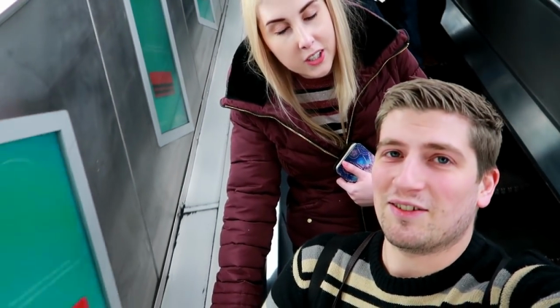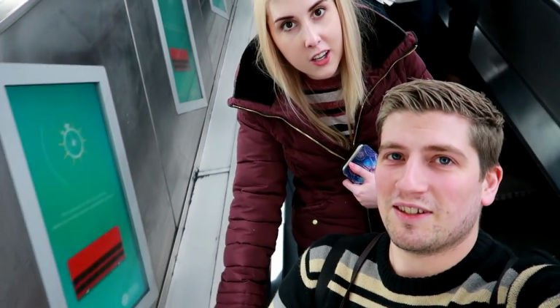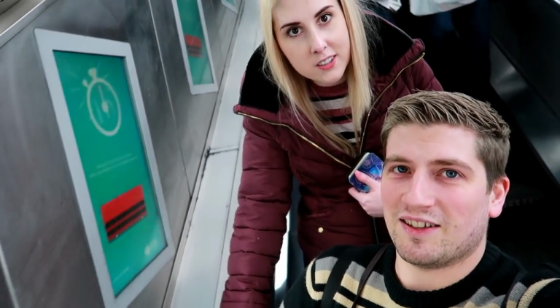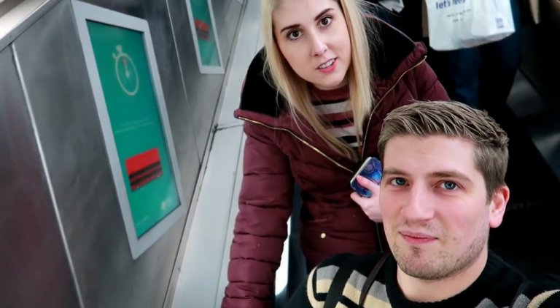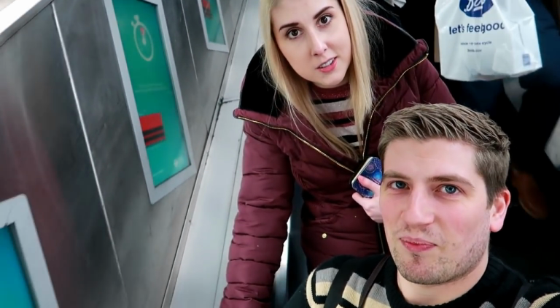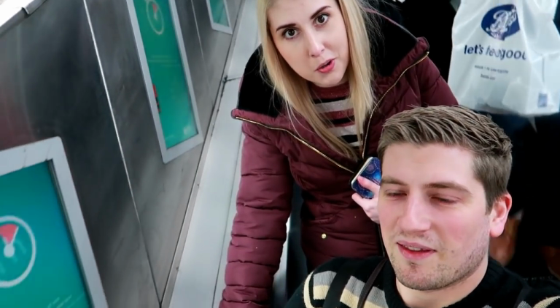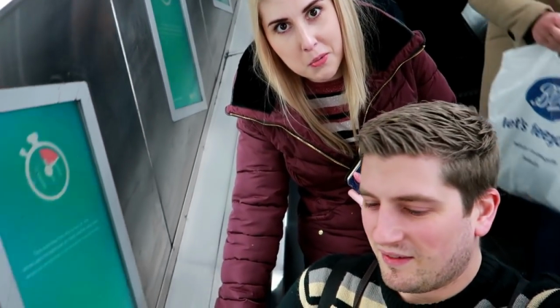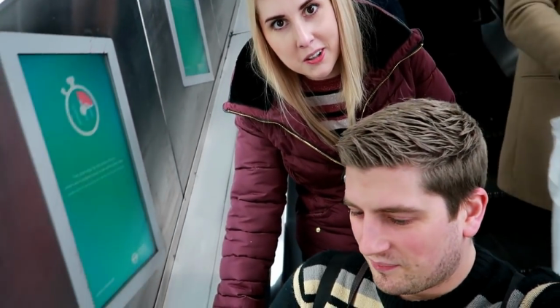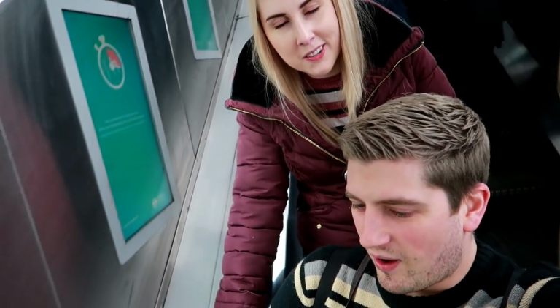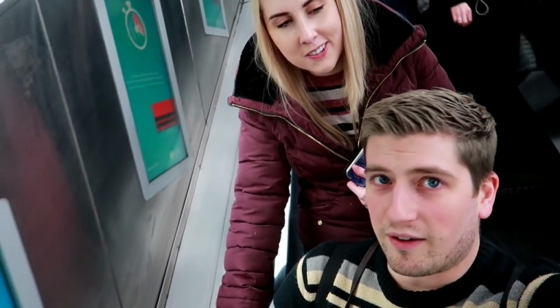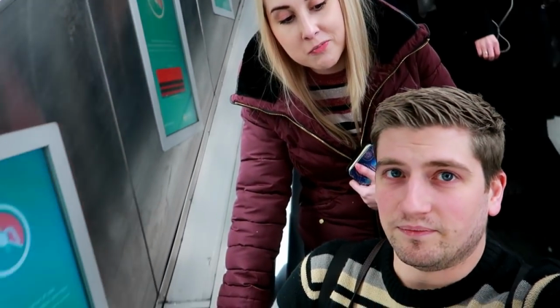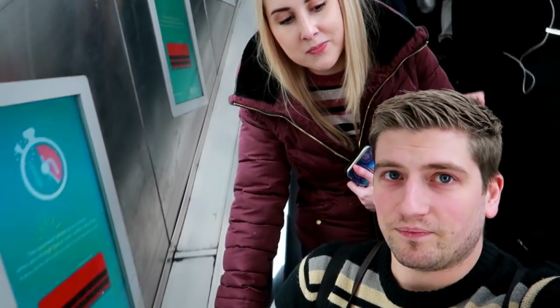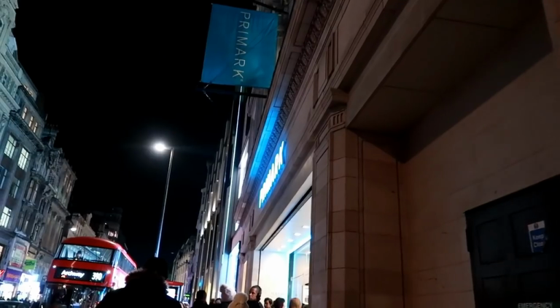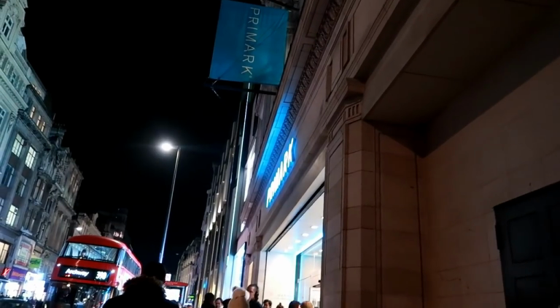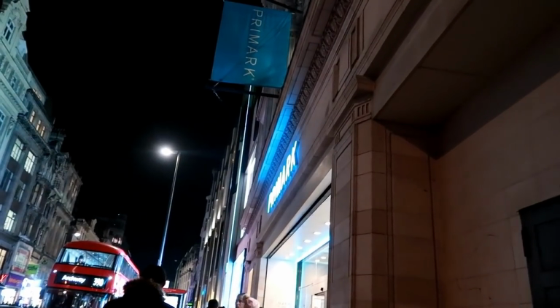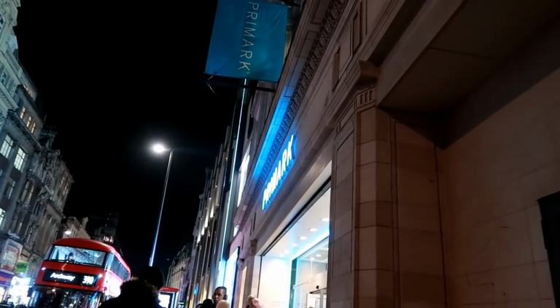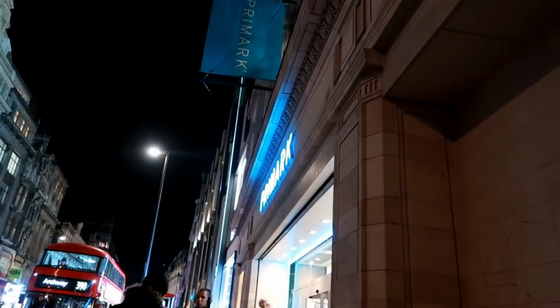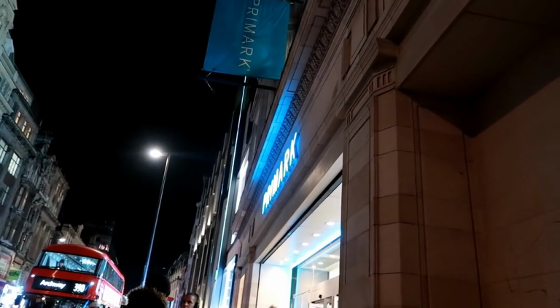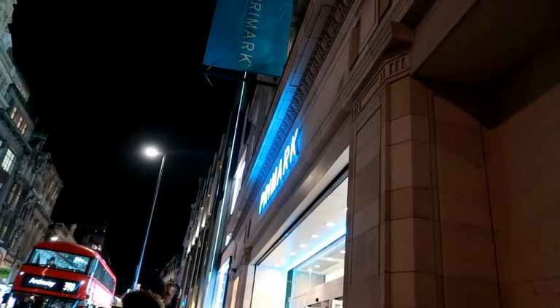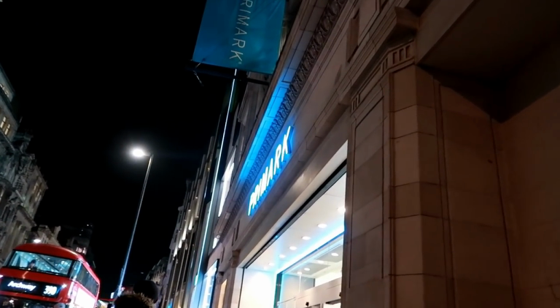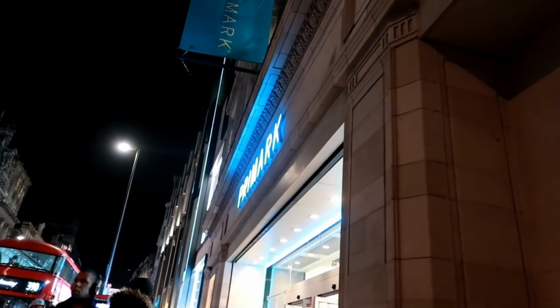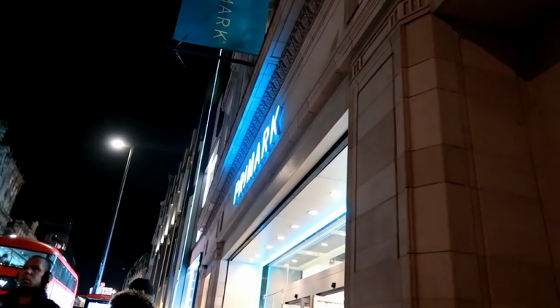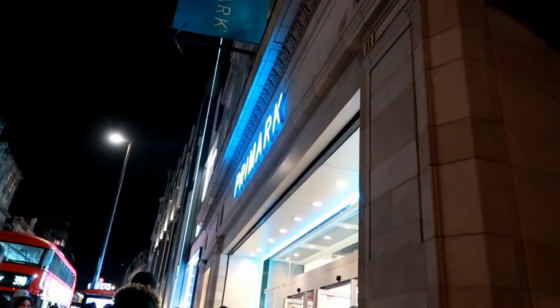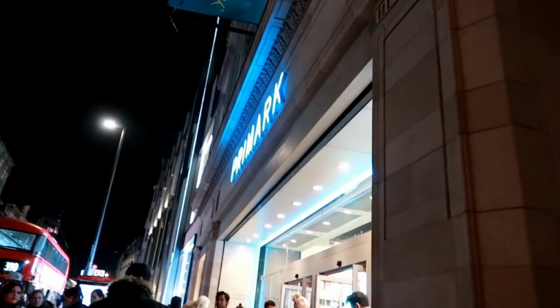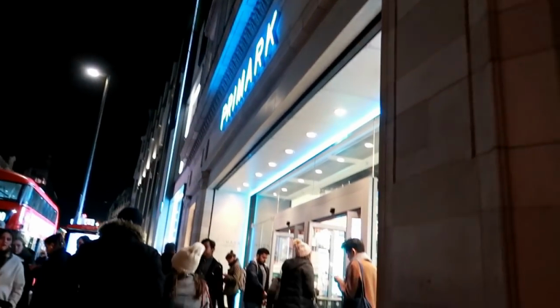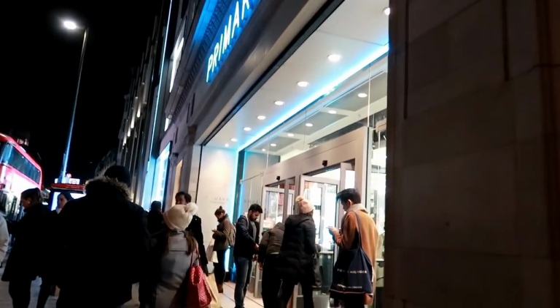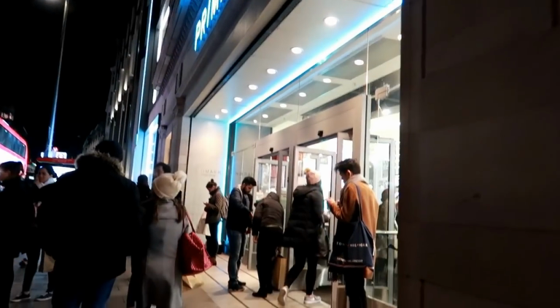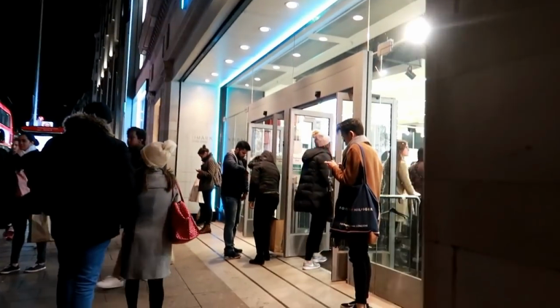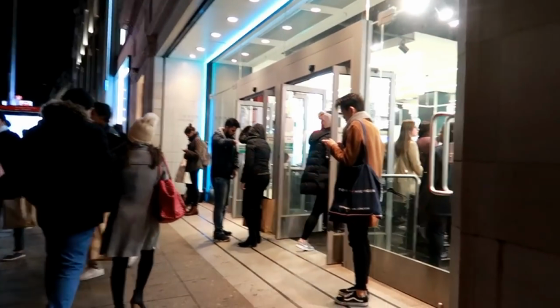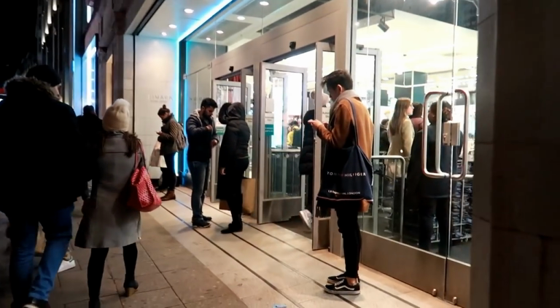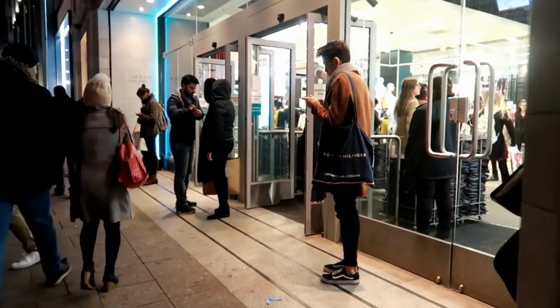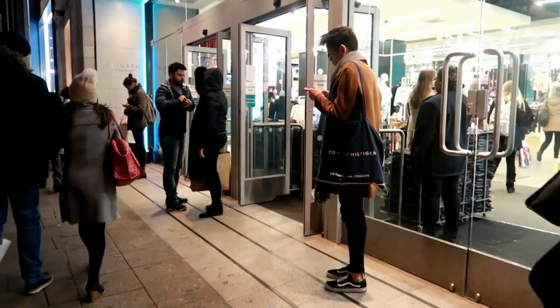It's Primark! So we're back at Oxford Street Primark to see what goodies they have in here this week.